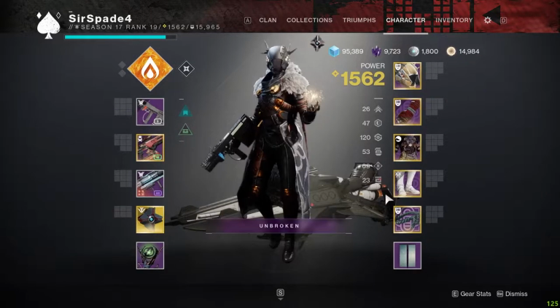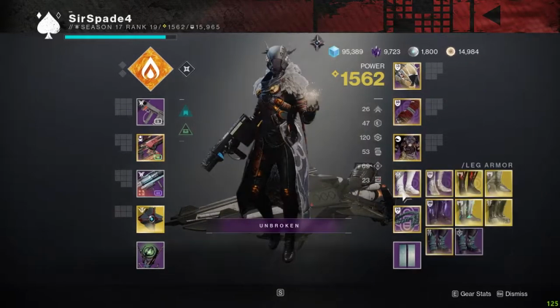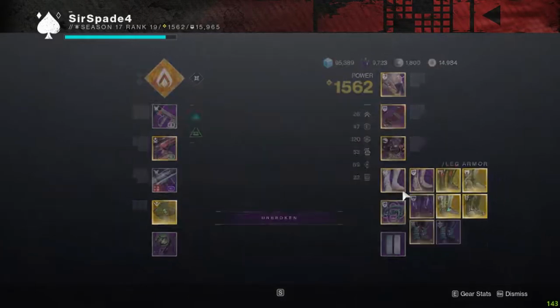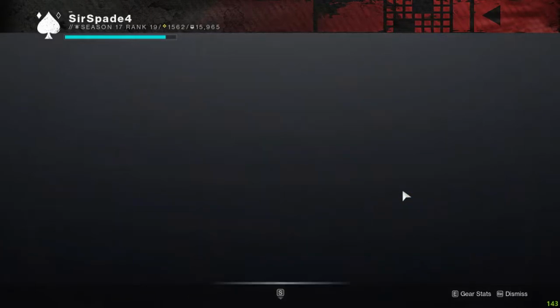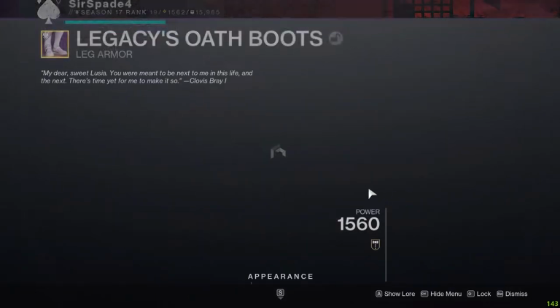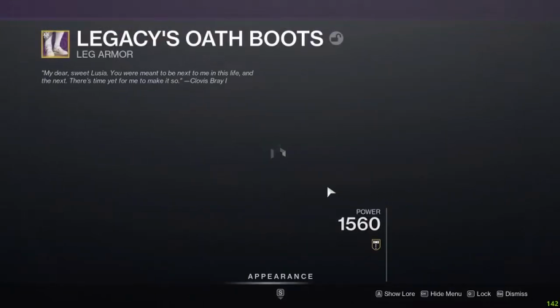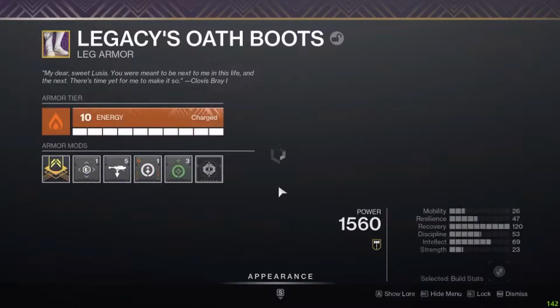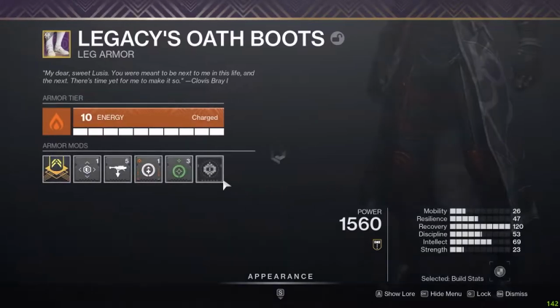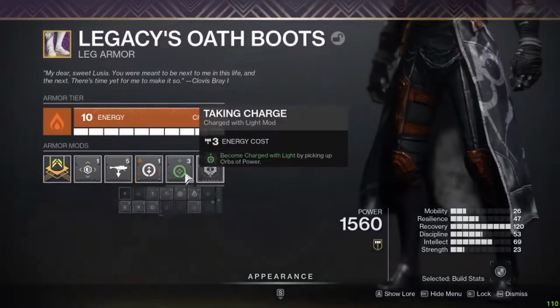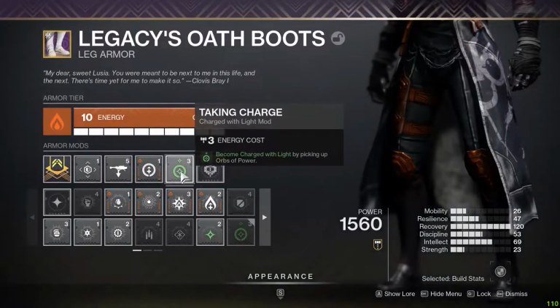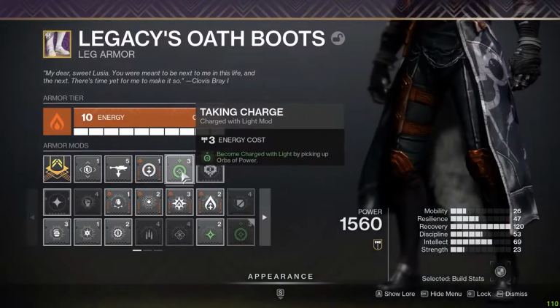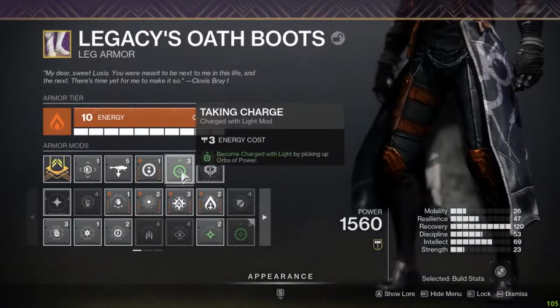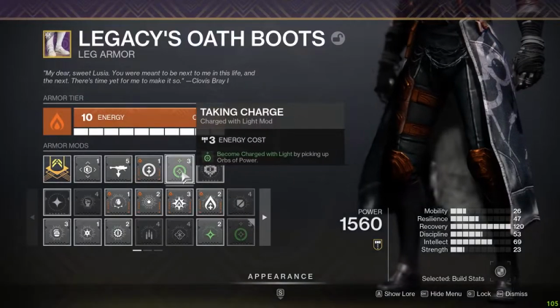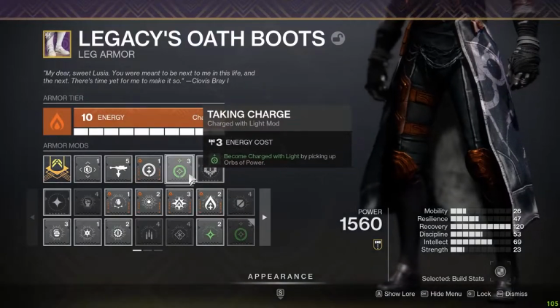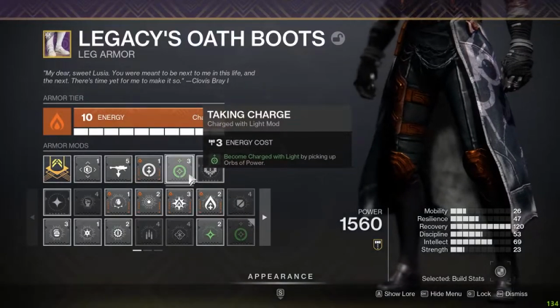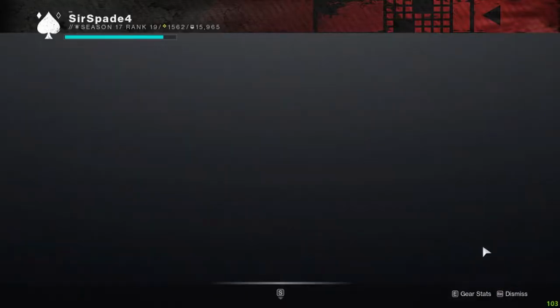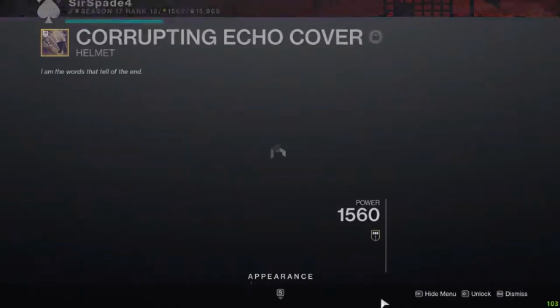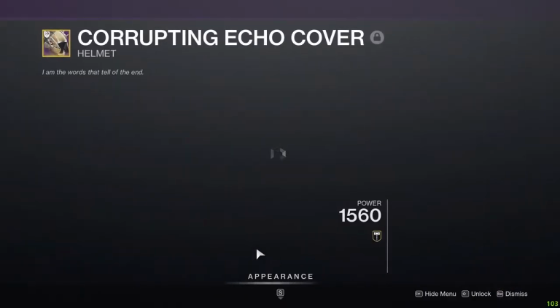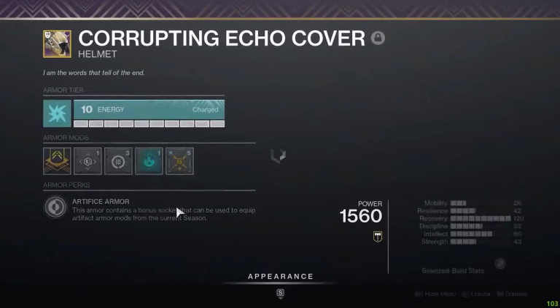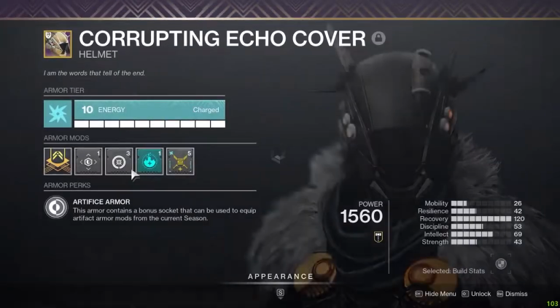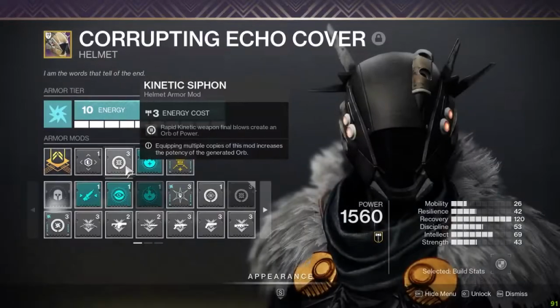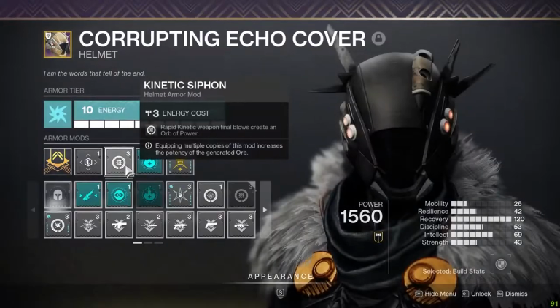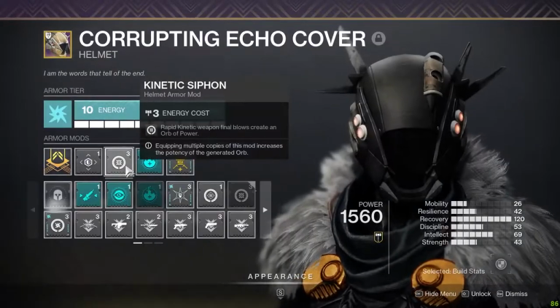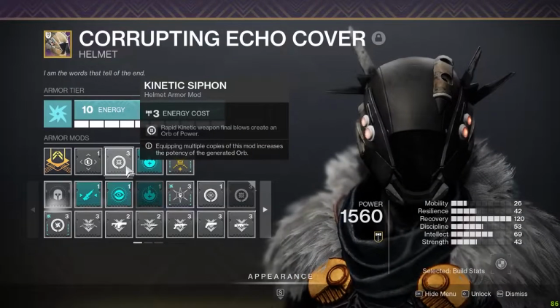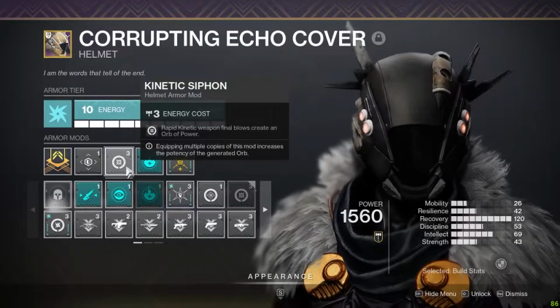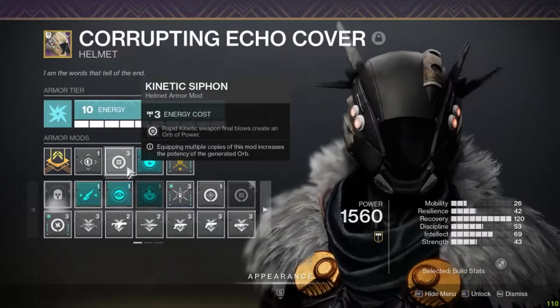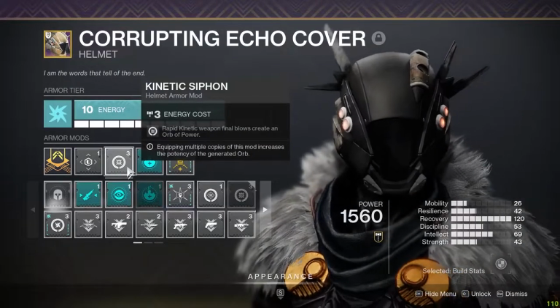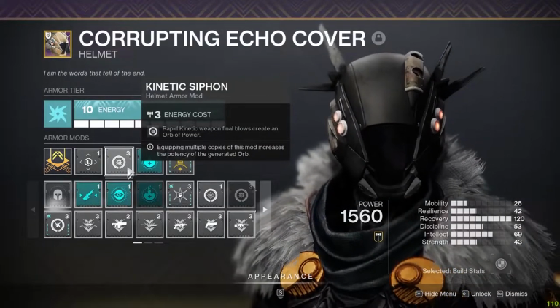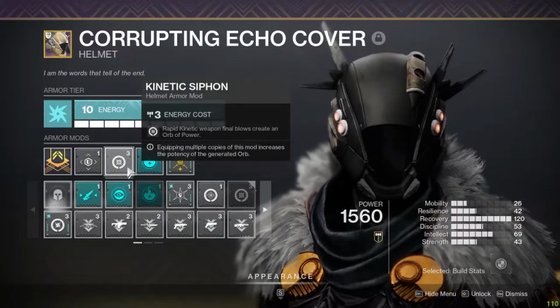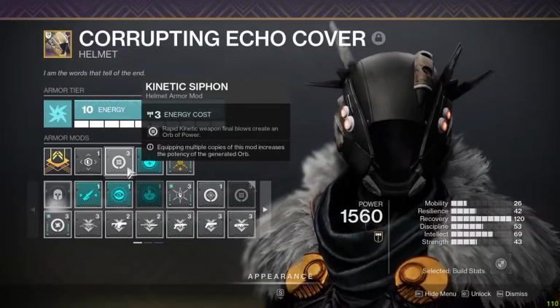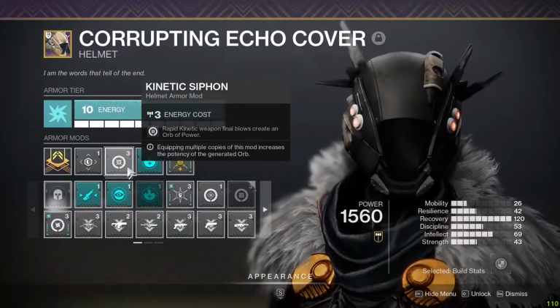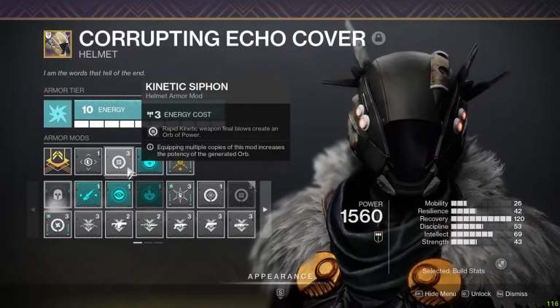Then to activate Protective Light, throw on Taking Charge. And then to generate orbs, put on Kinetic Siphon on your helmet.